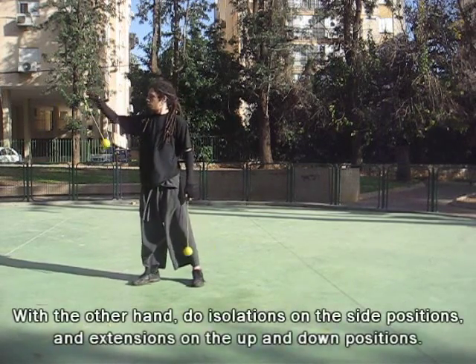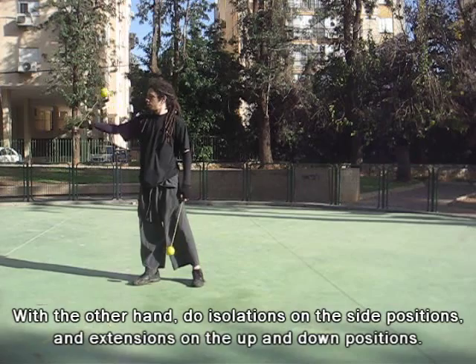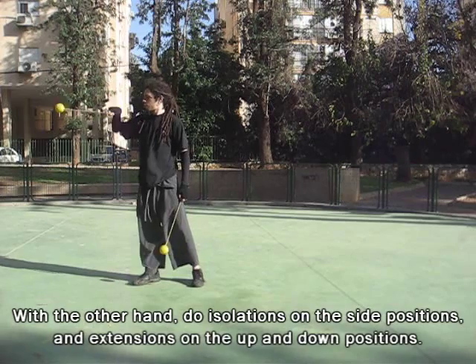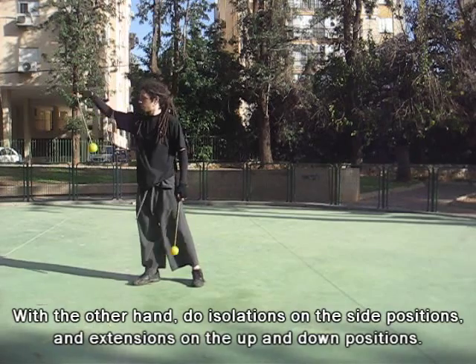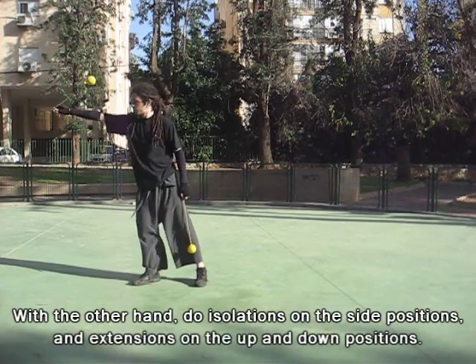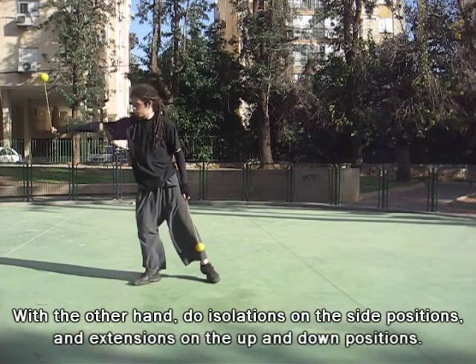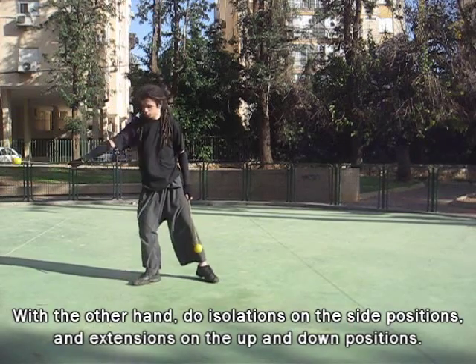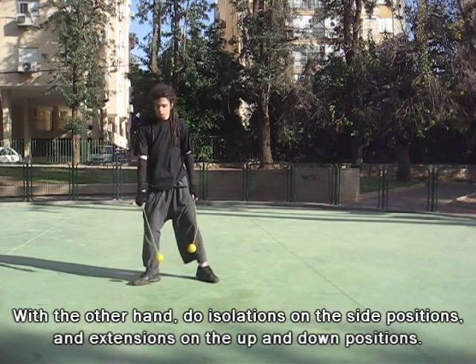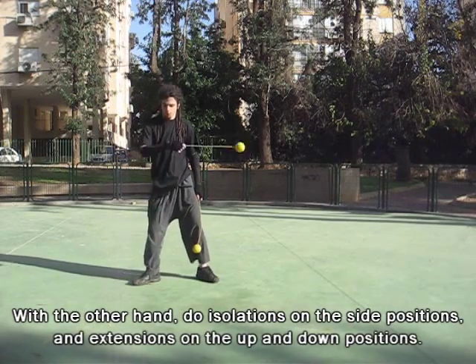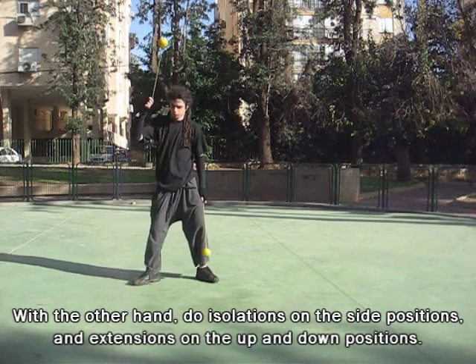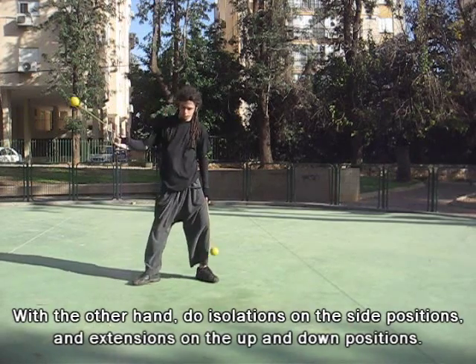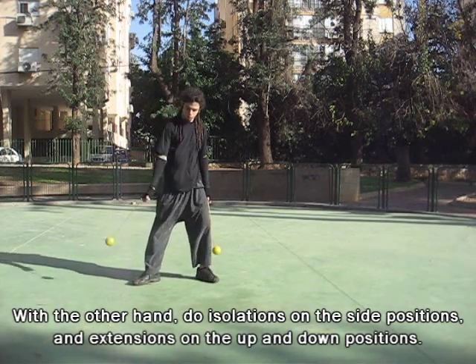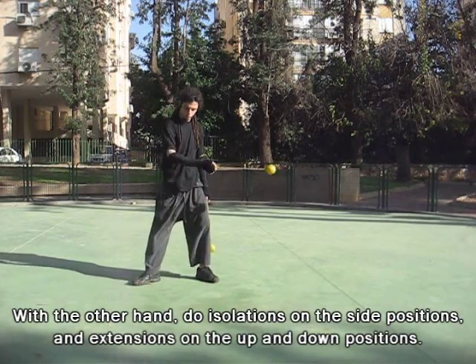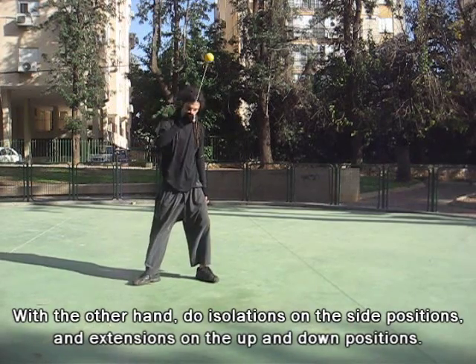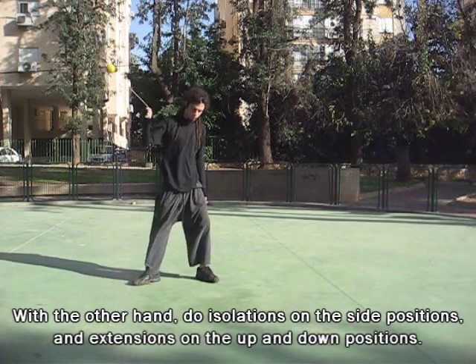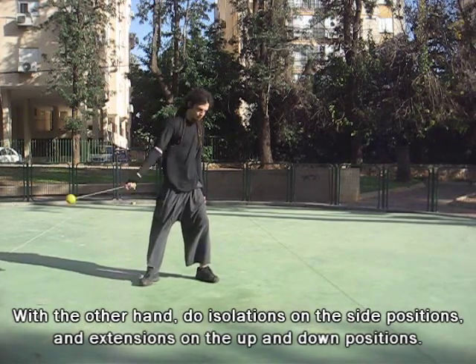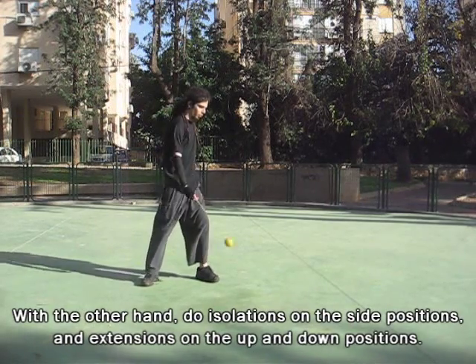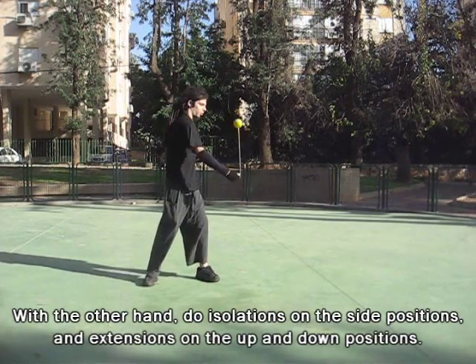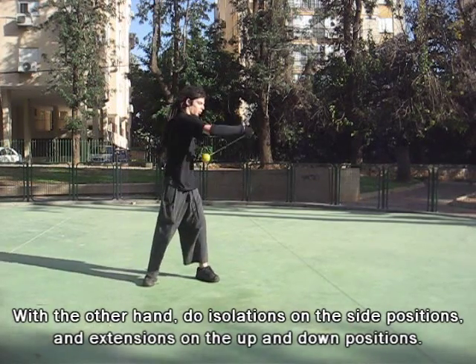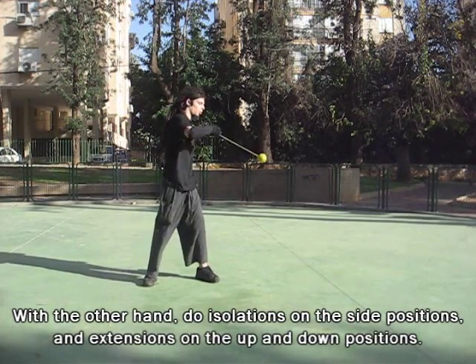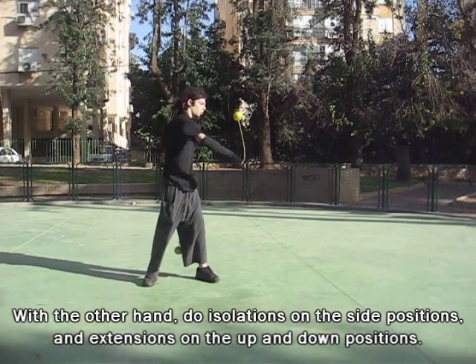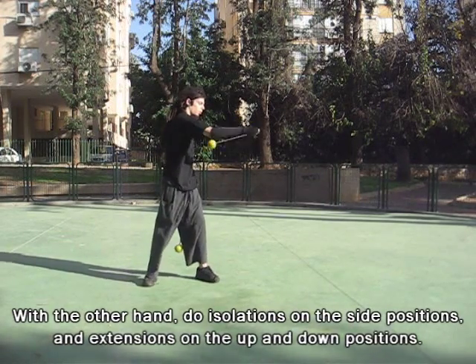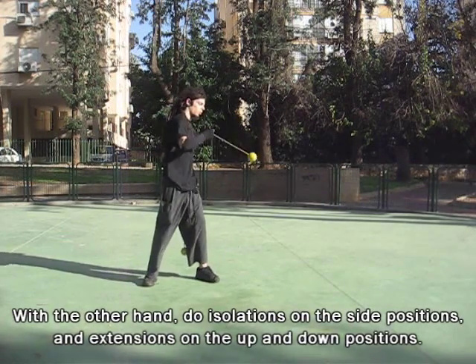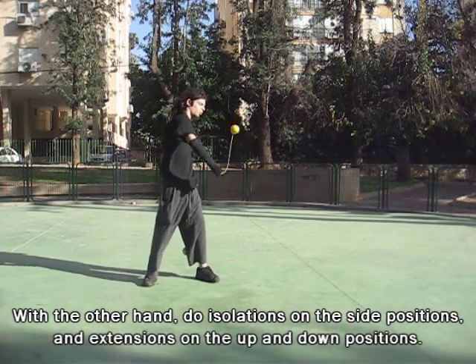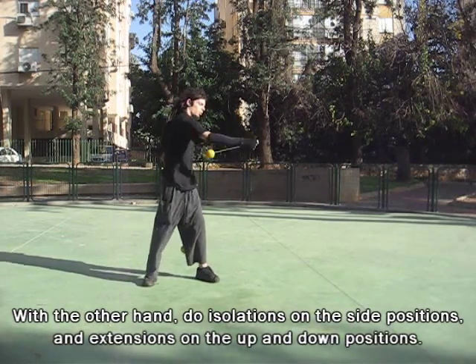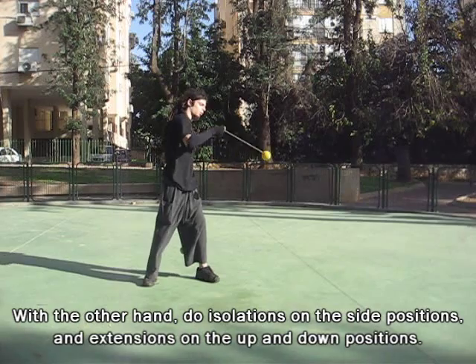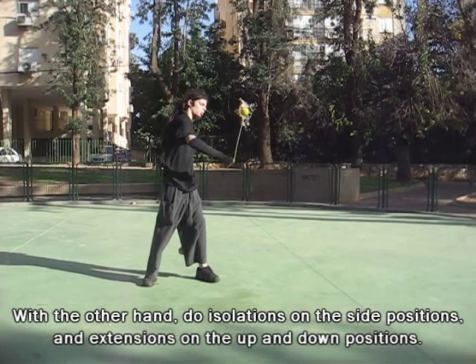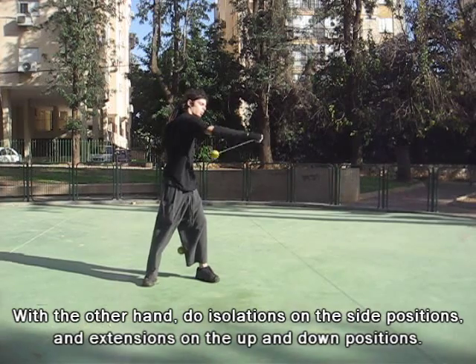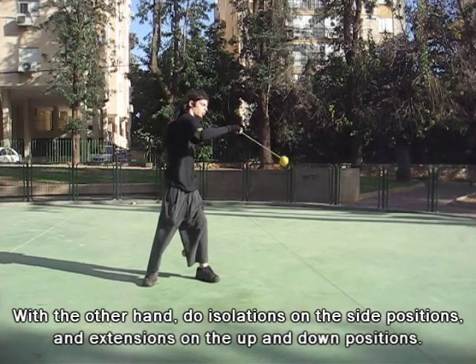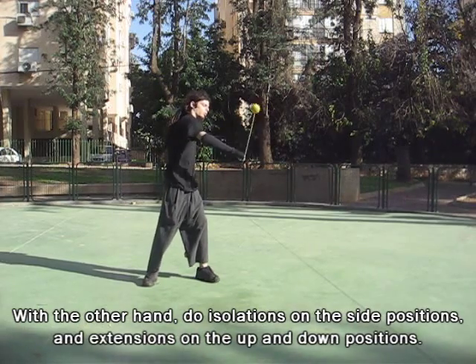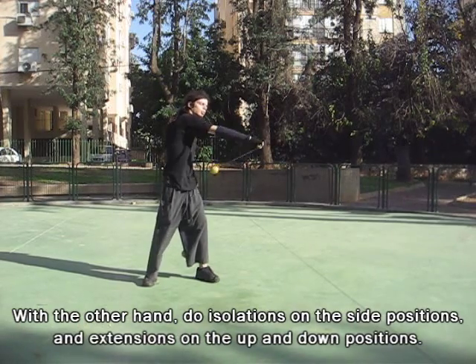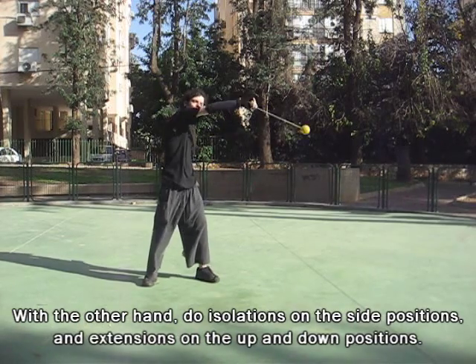Now, with the other hand, do isolations on the side positions and extensions on the up and down positions.